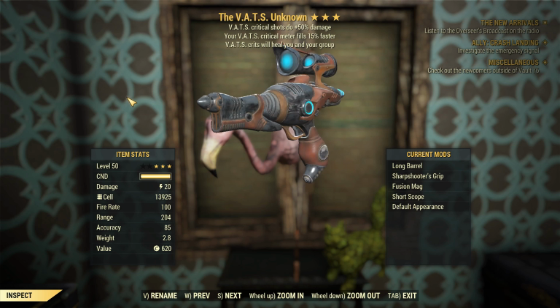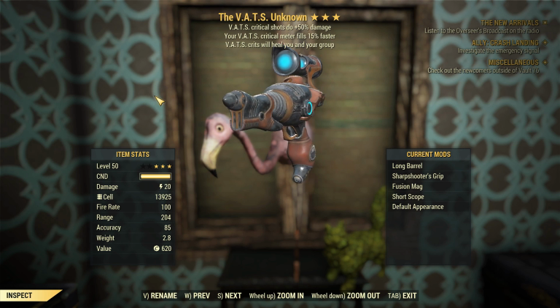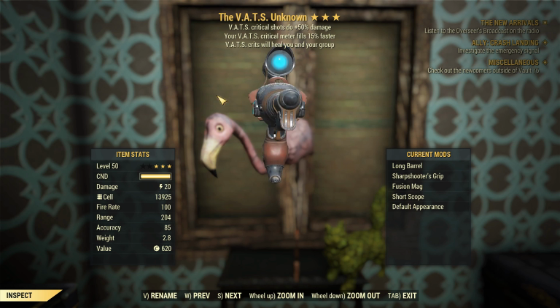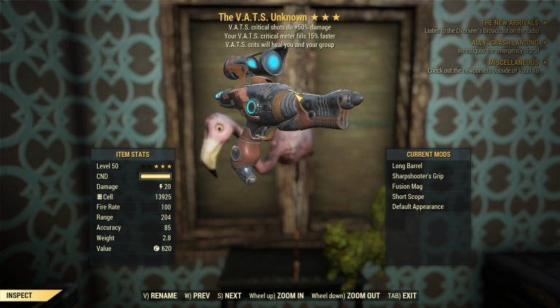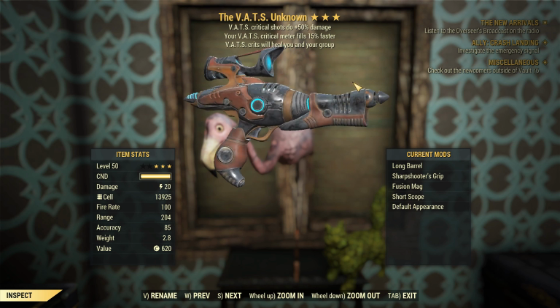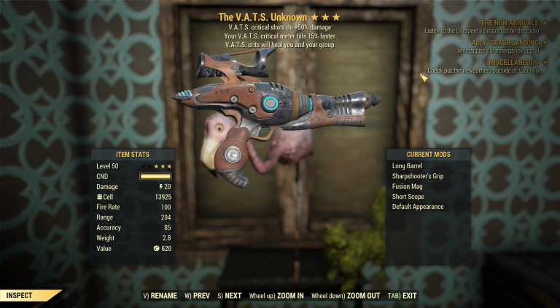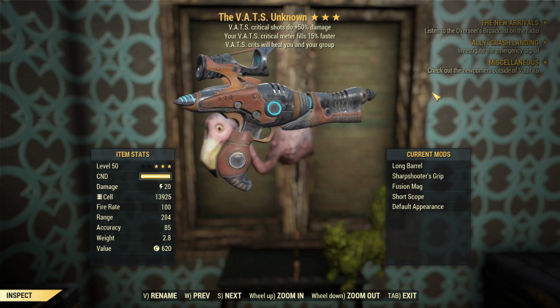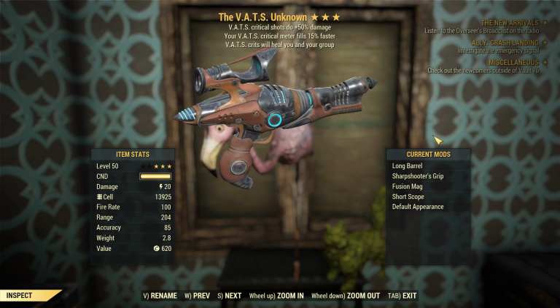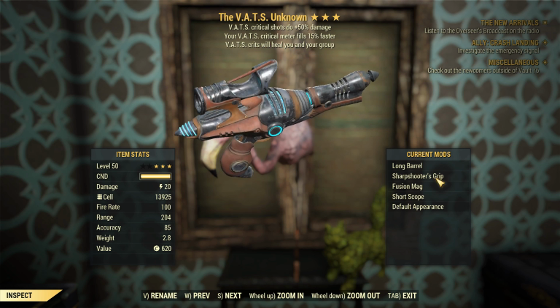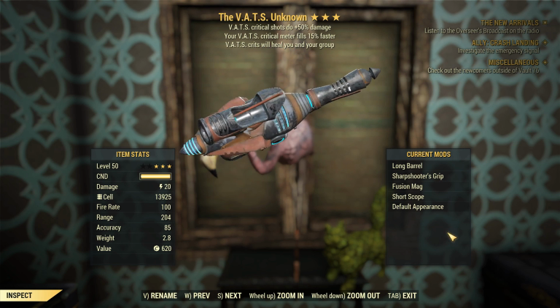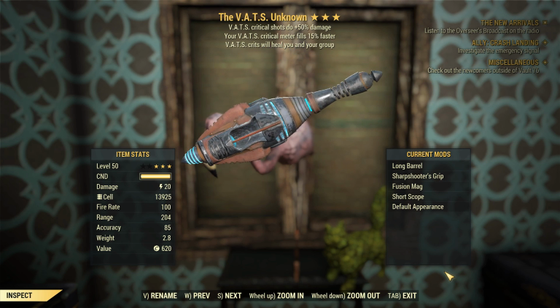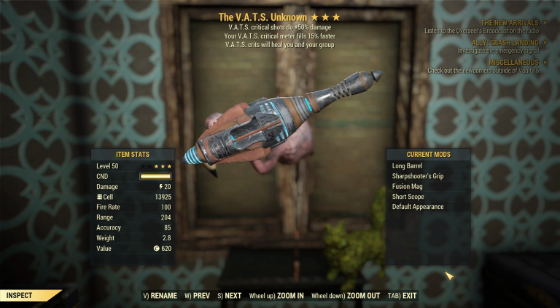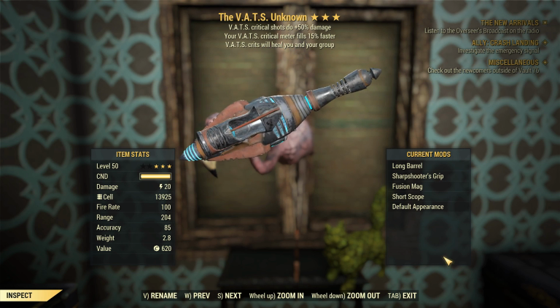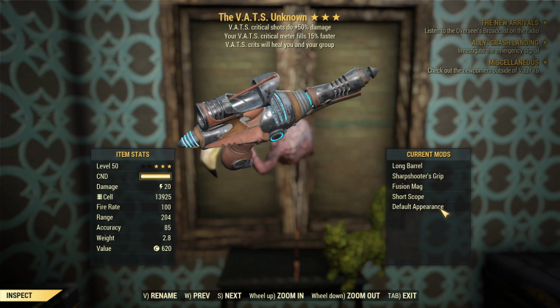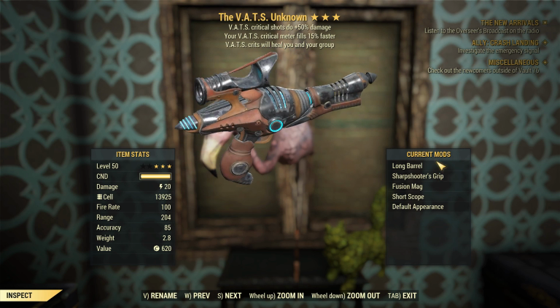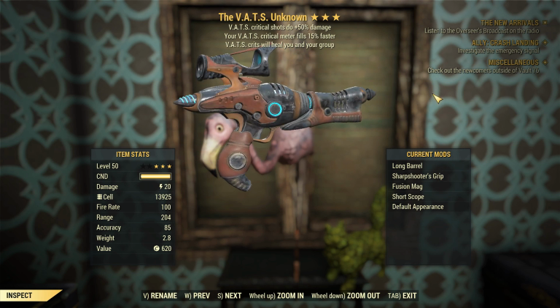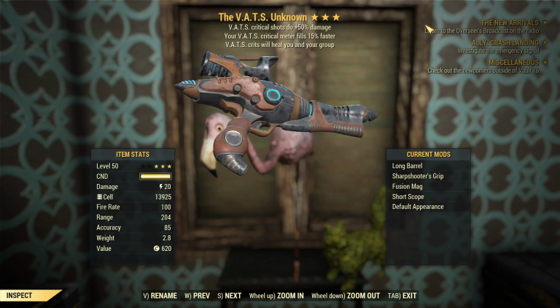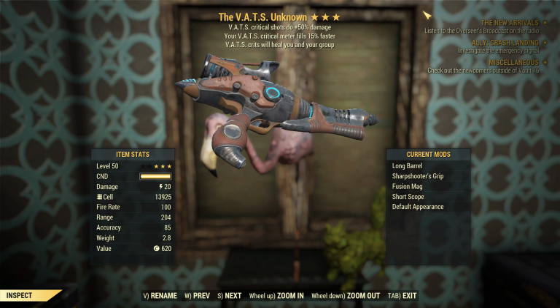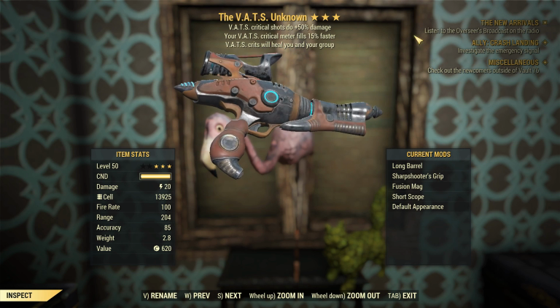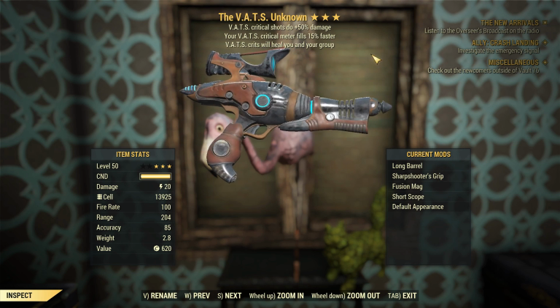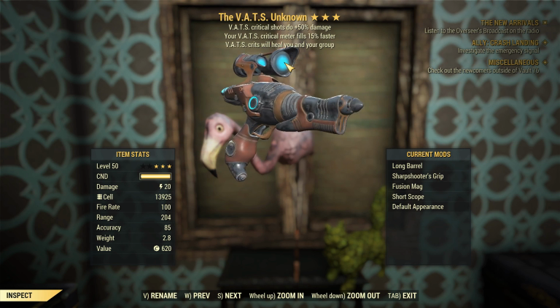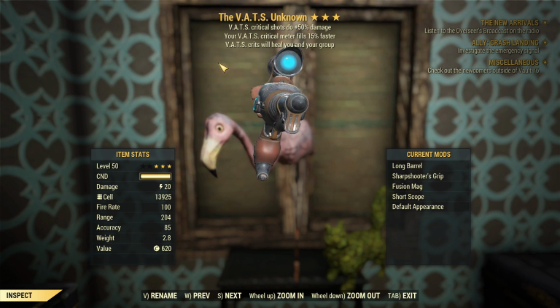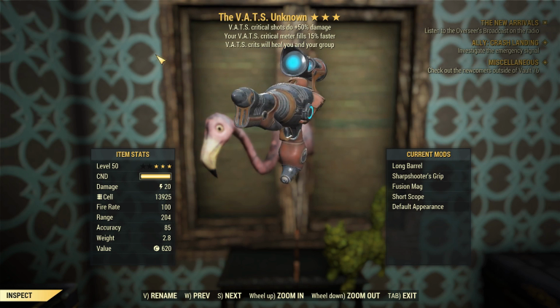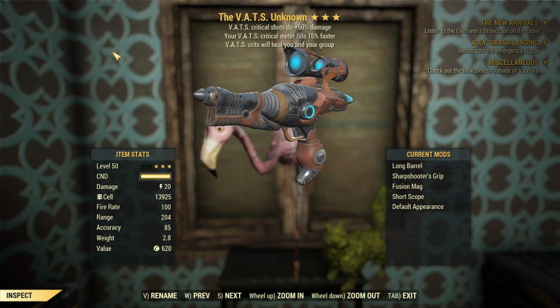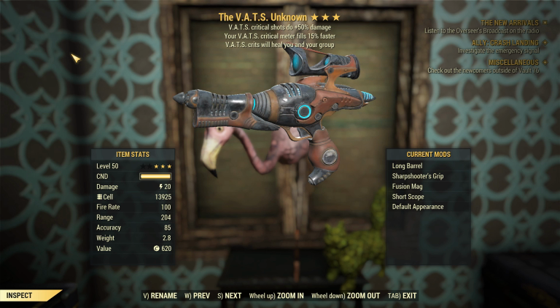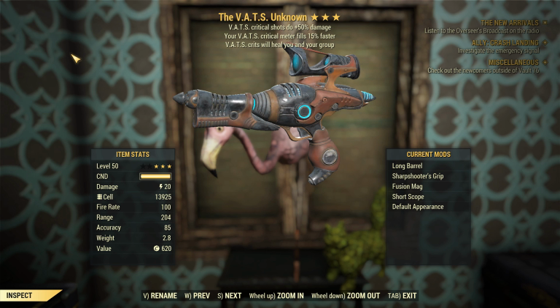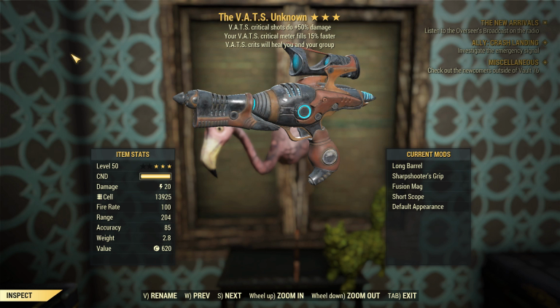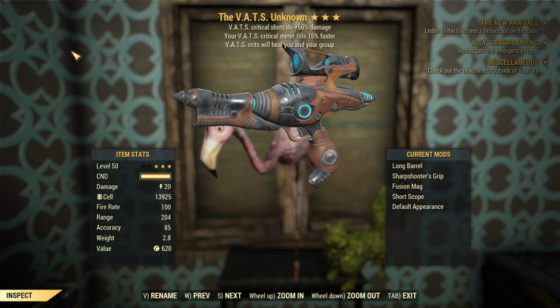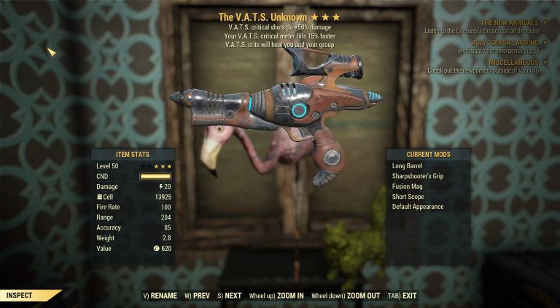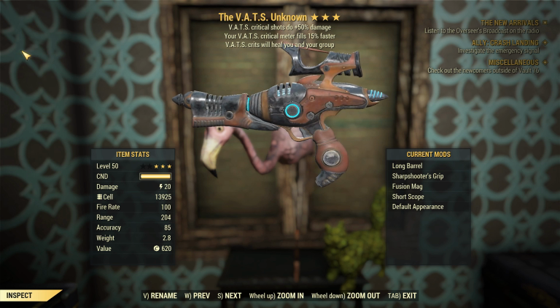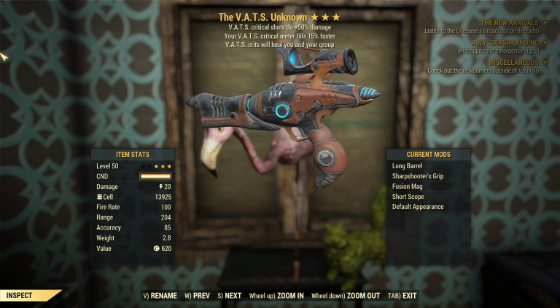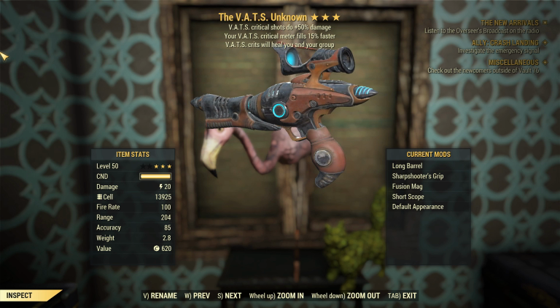G'day, this is Captain Noob. Wastelanders is out. This is the first weapon I've got — this is the VATS Unknown.